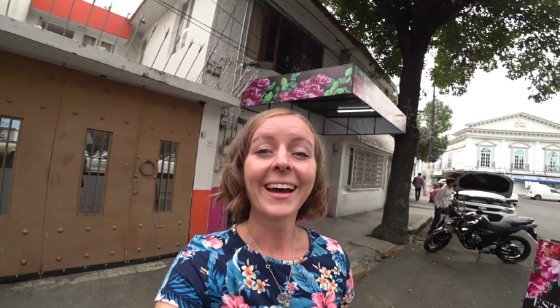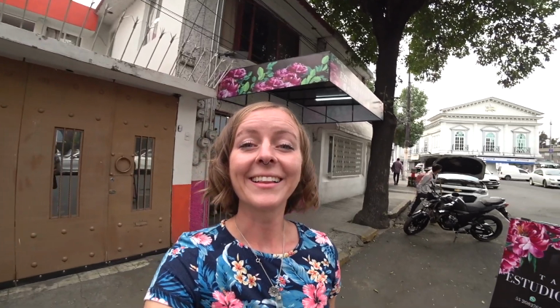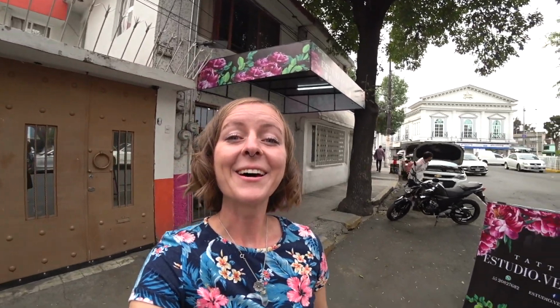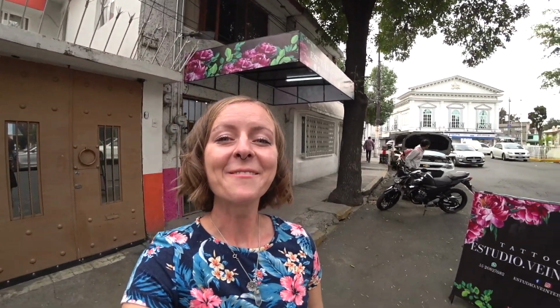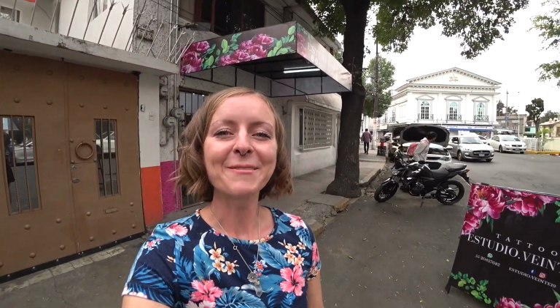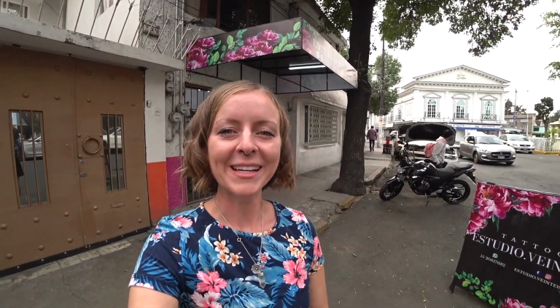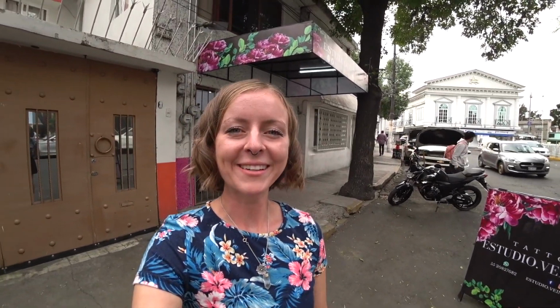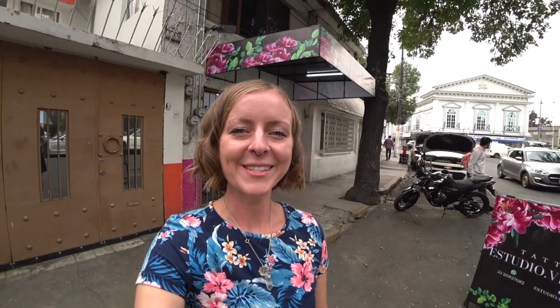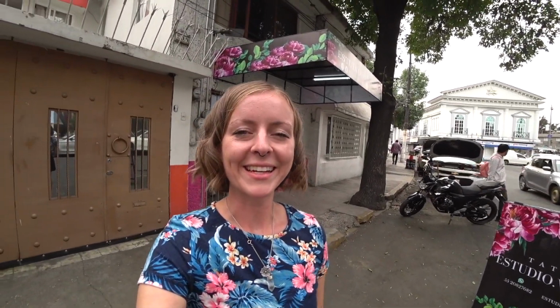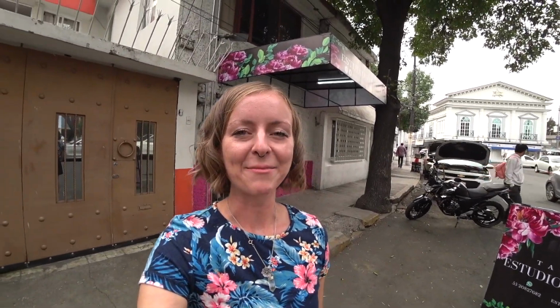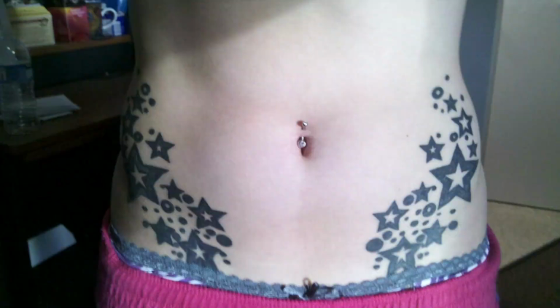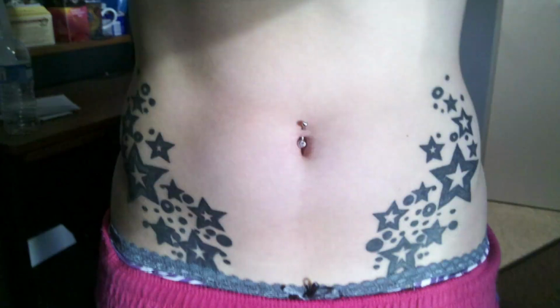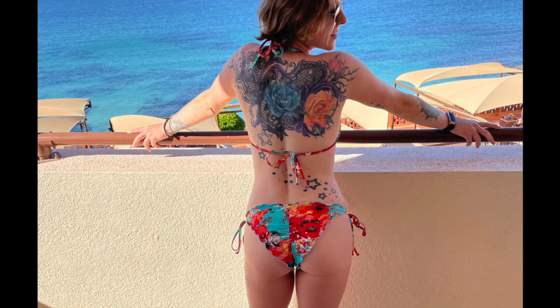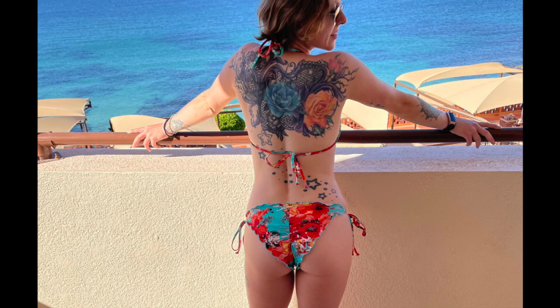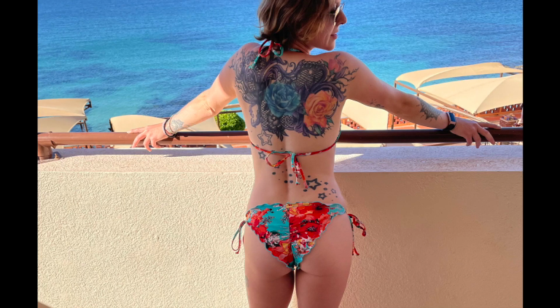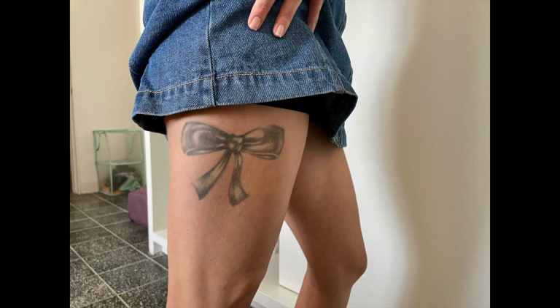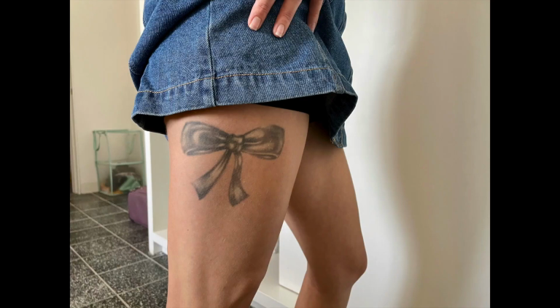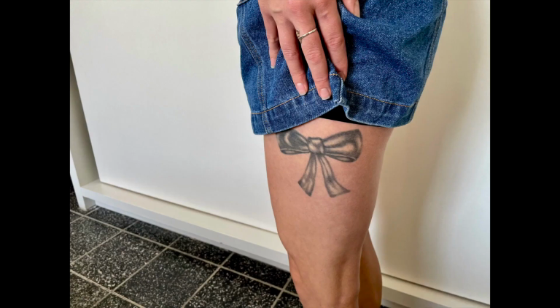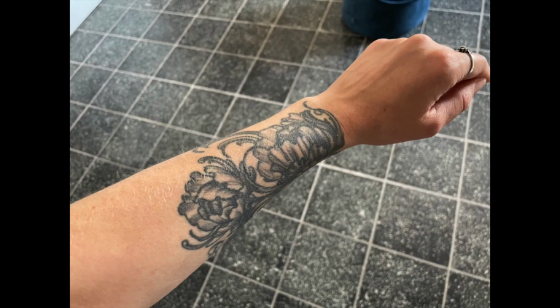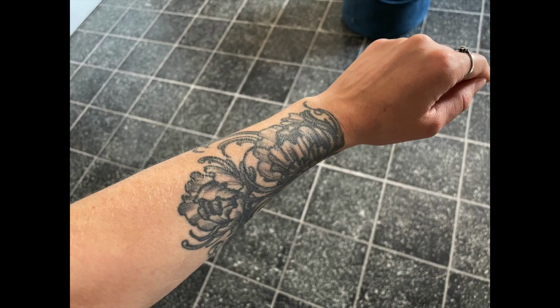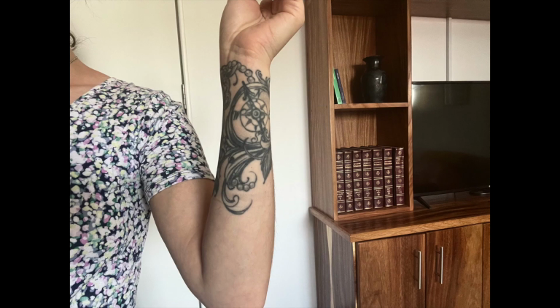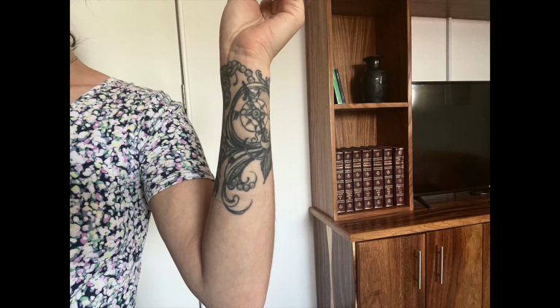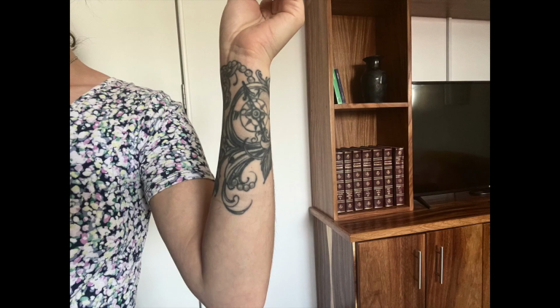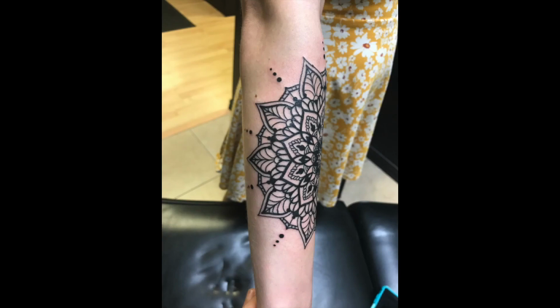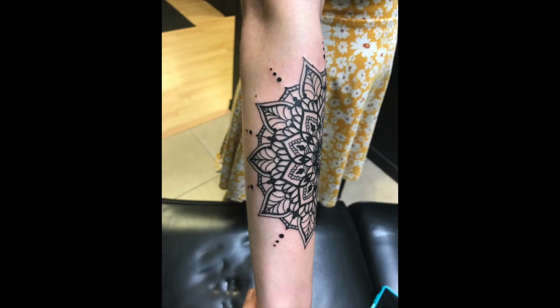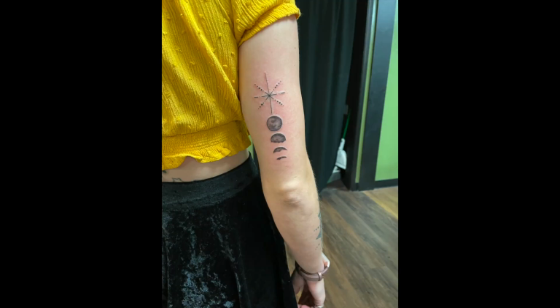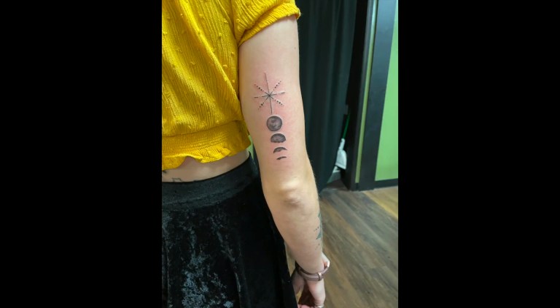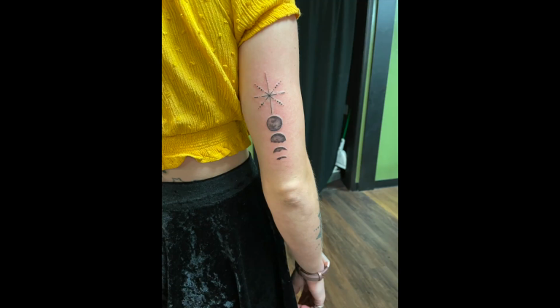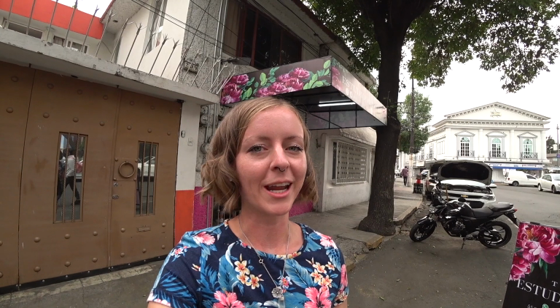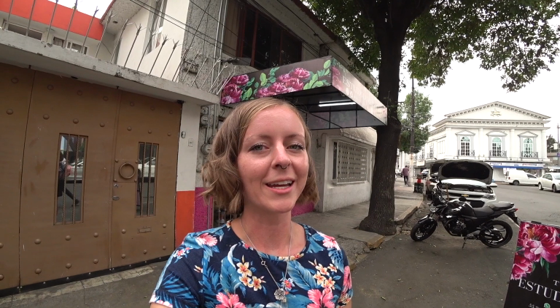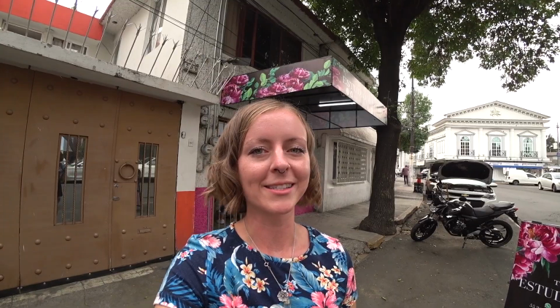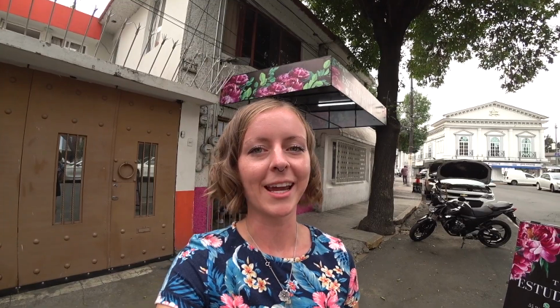Hello from Mexico City! So I've gotten a lot of tattoos in my life, but never one in Mexico, so today is the day.